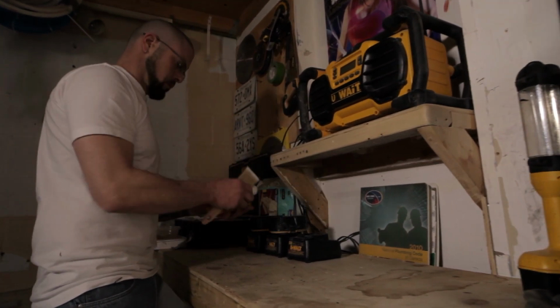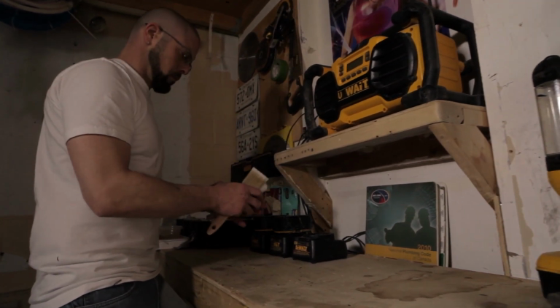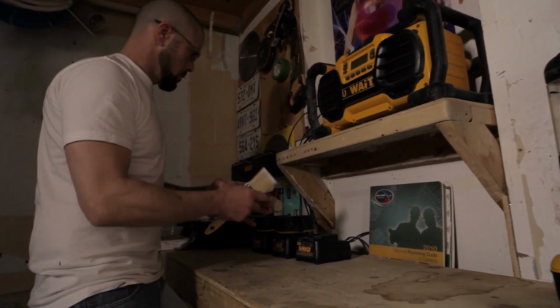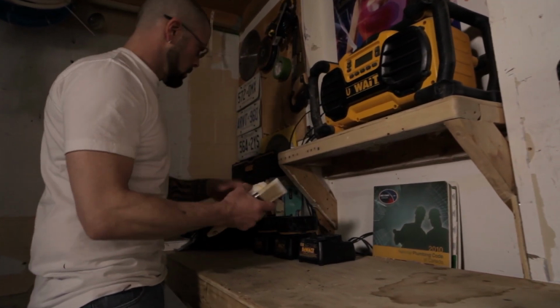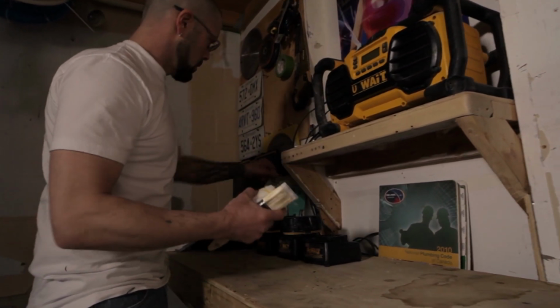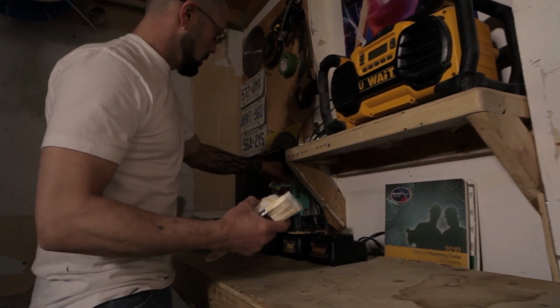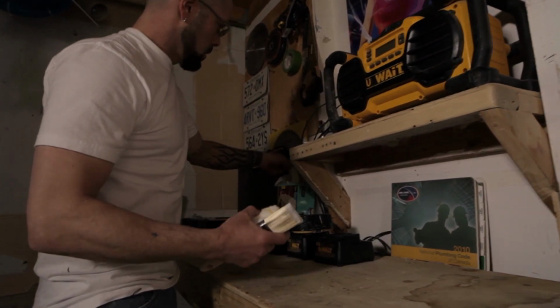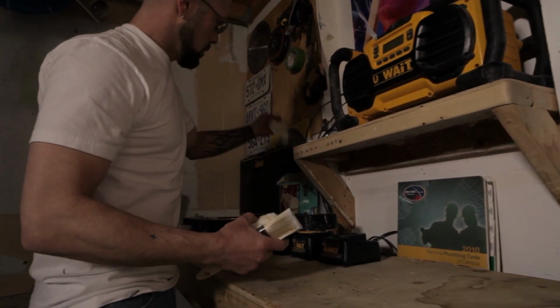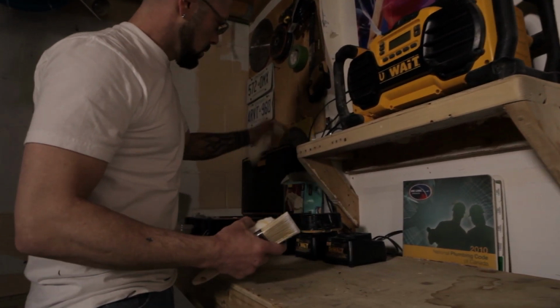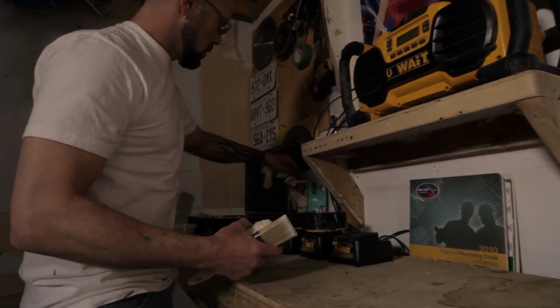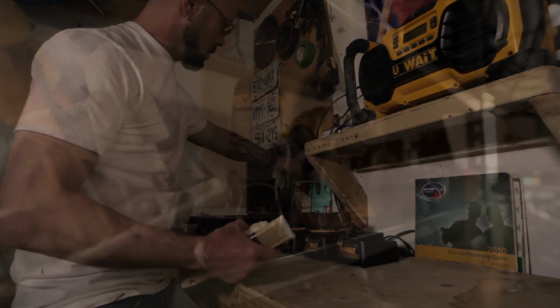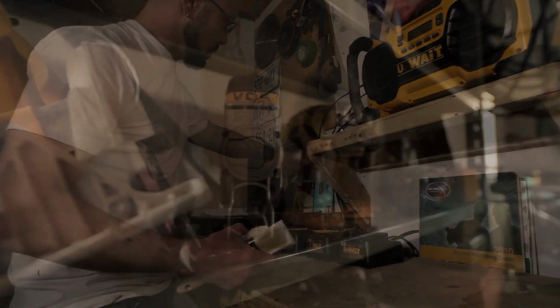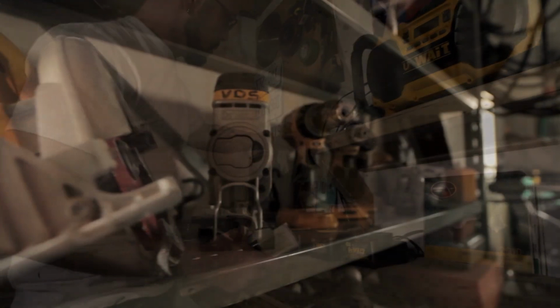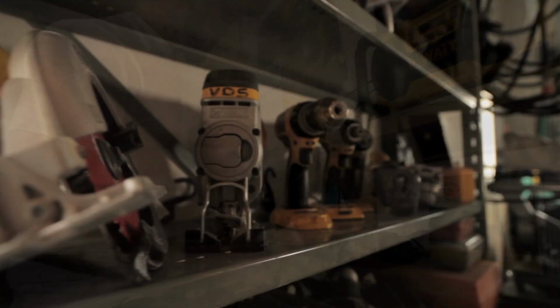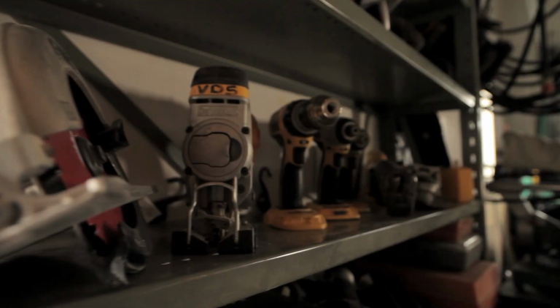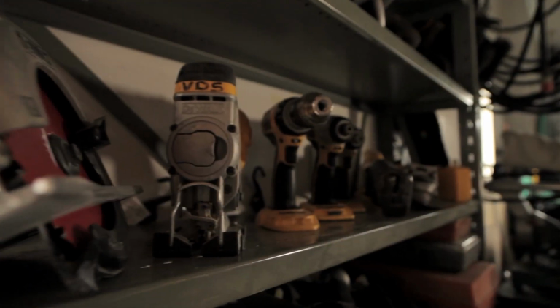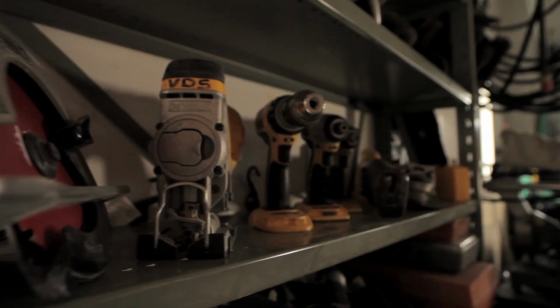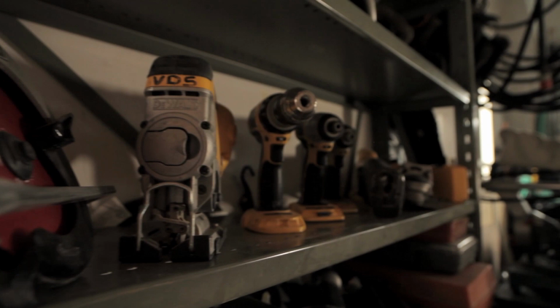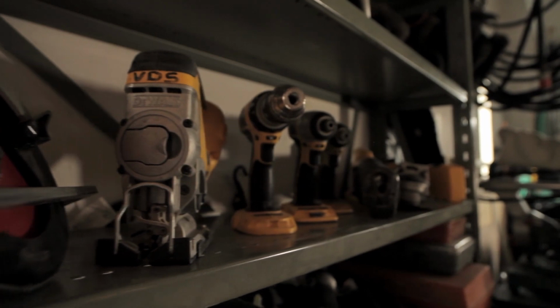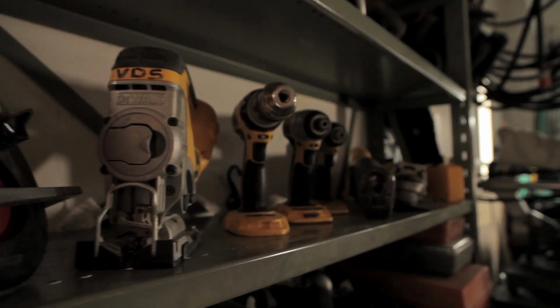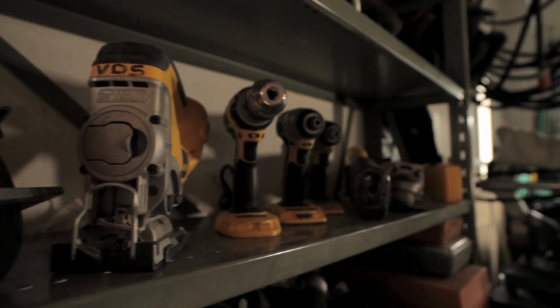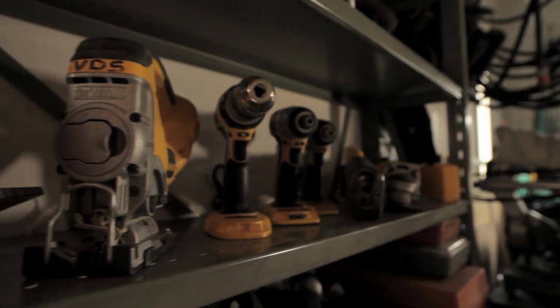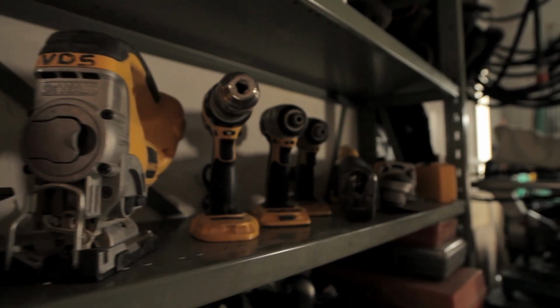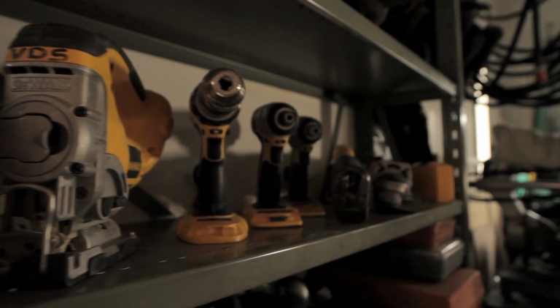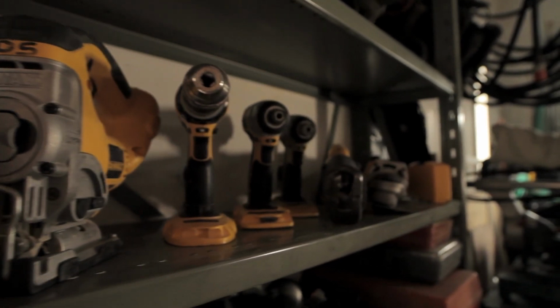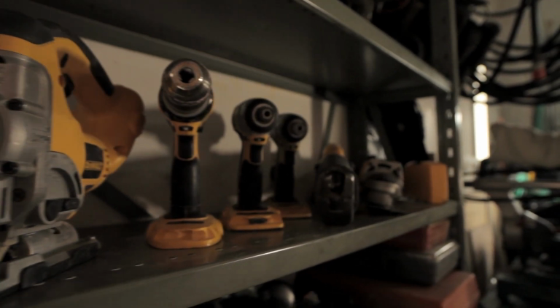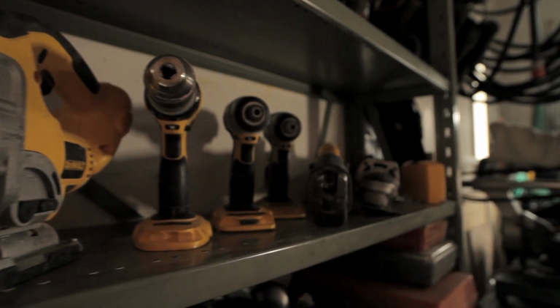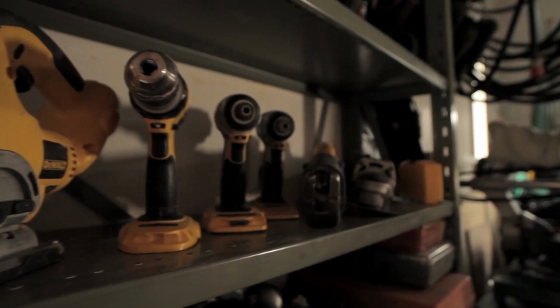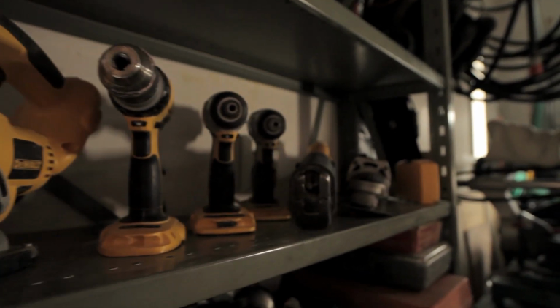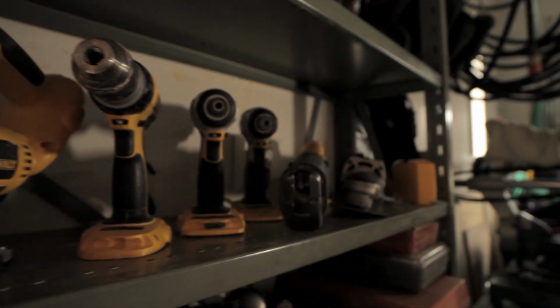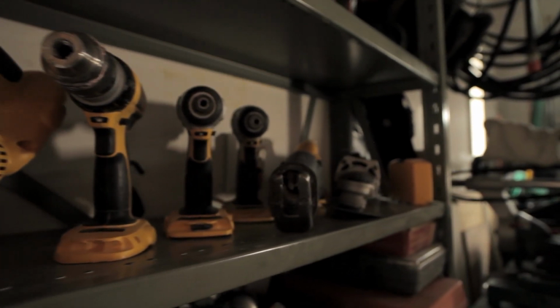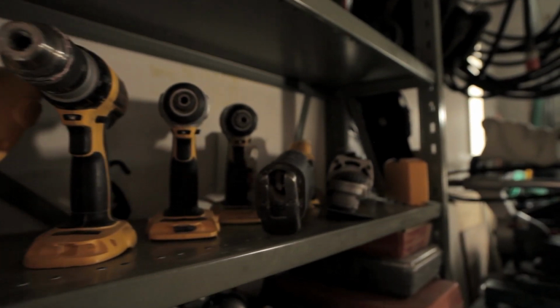I'm a geek when it comes to tools and construction, so any chance that I get to pick up a tool and do something, that's a good way for me to fill the weekend.